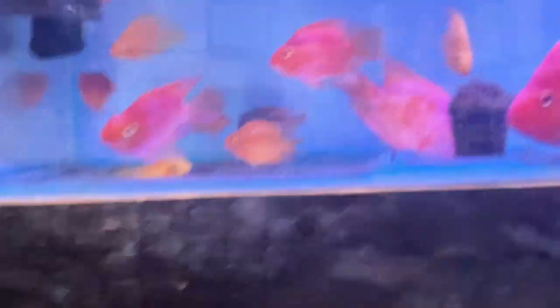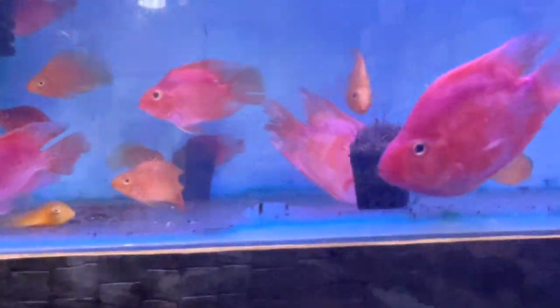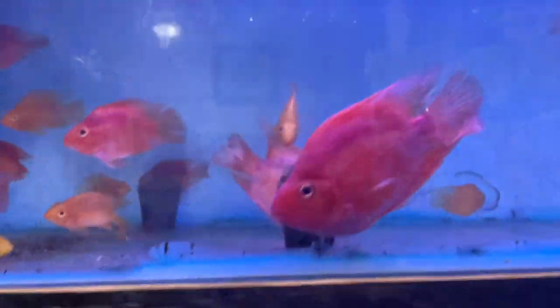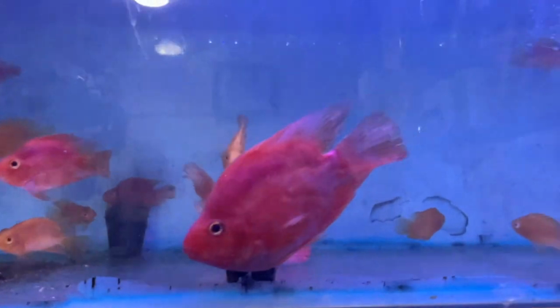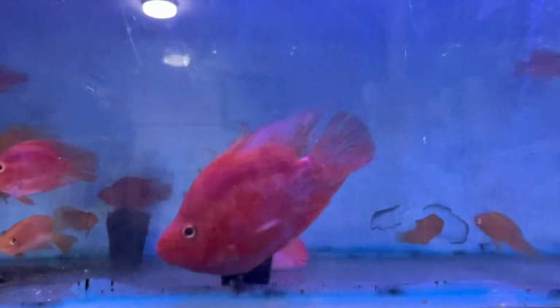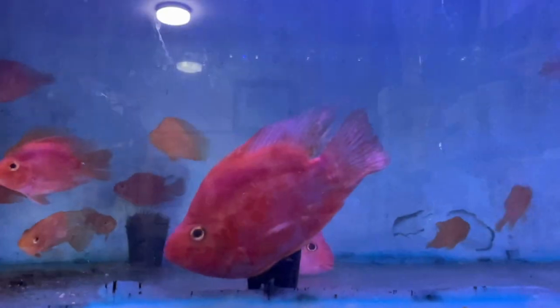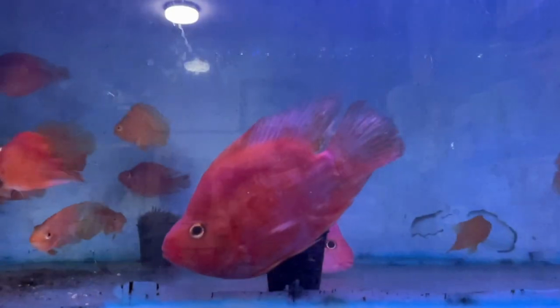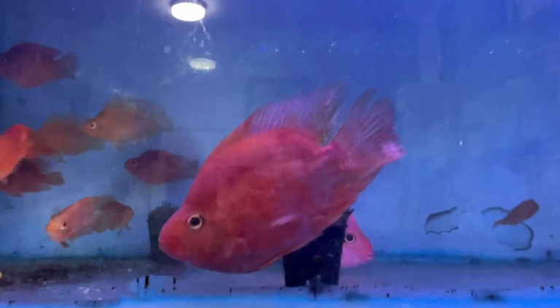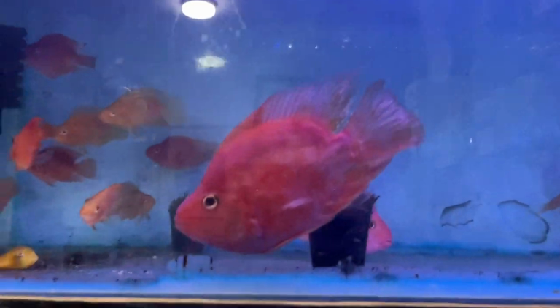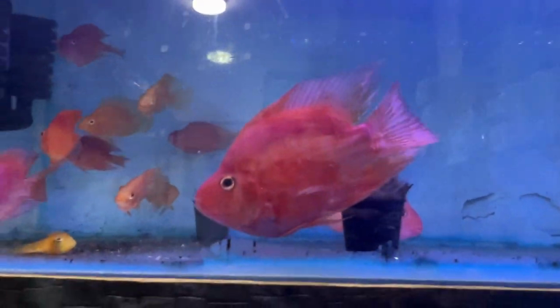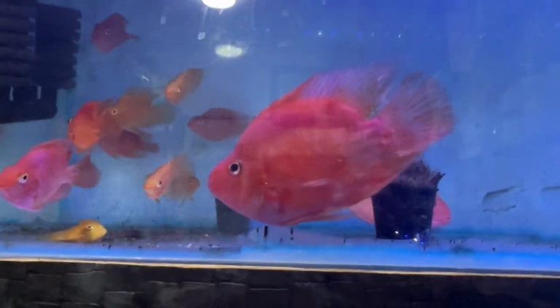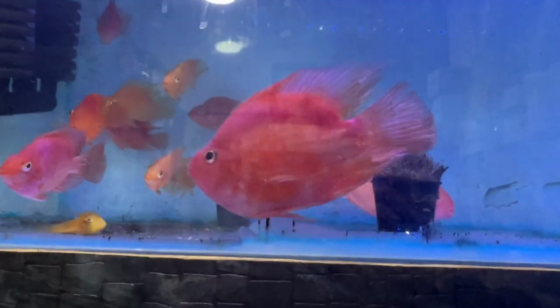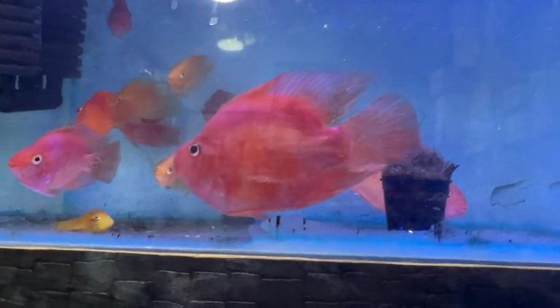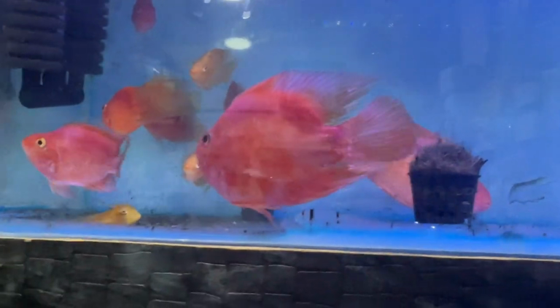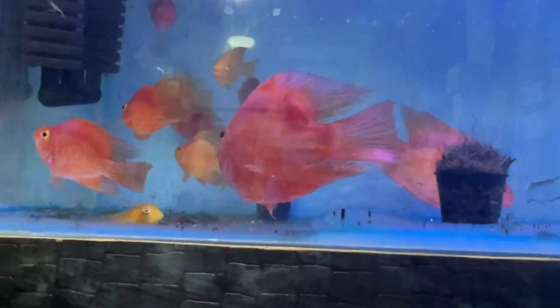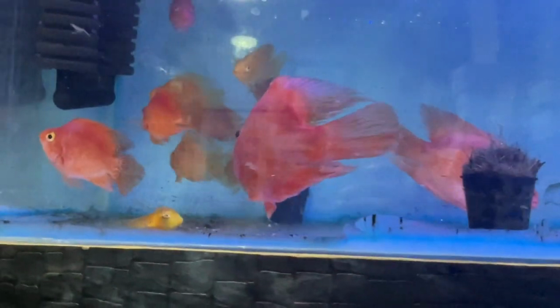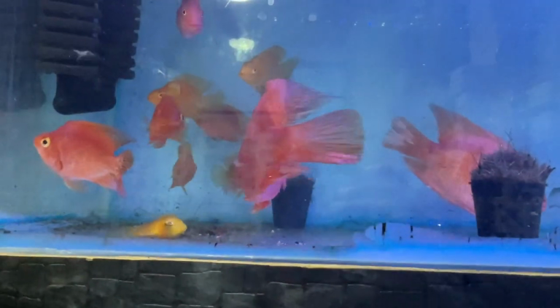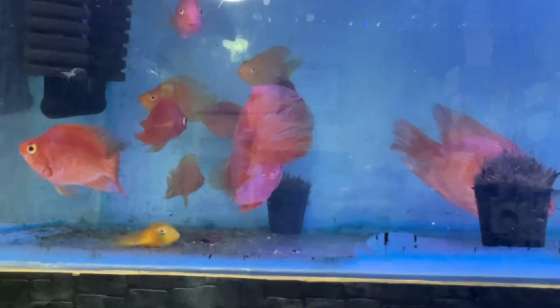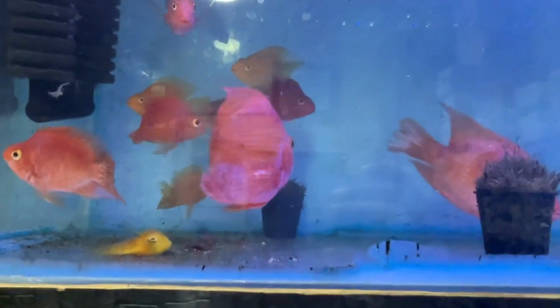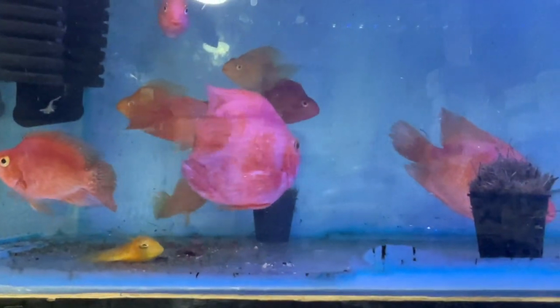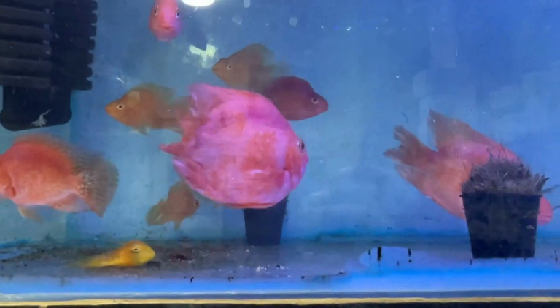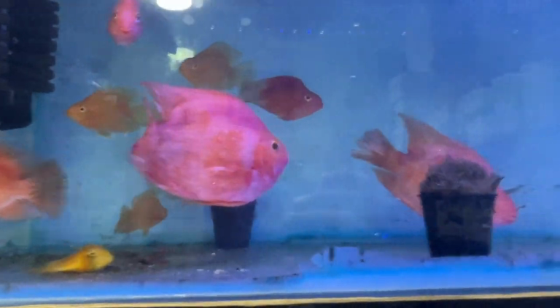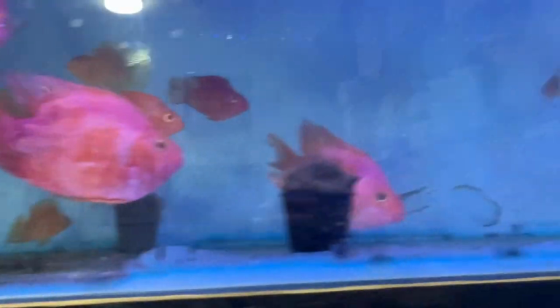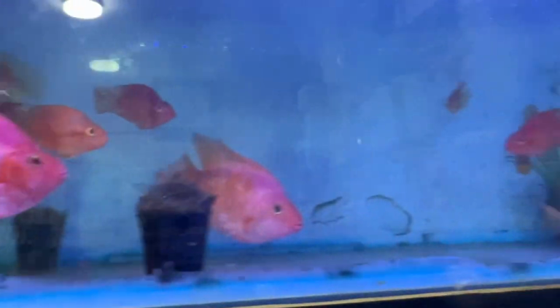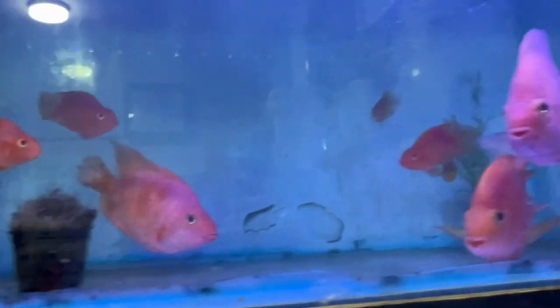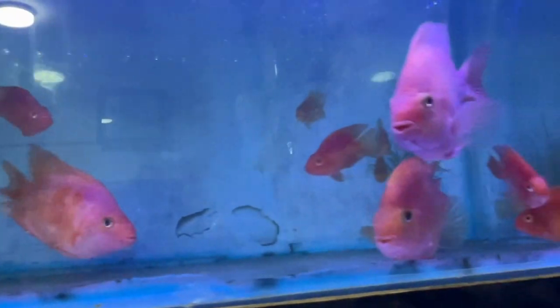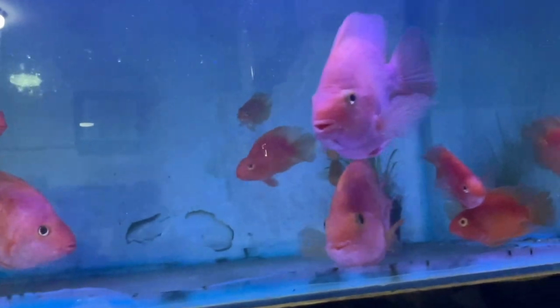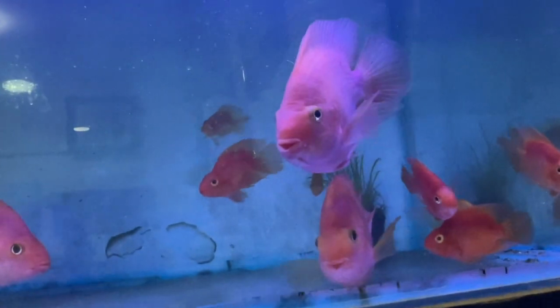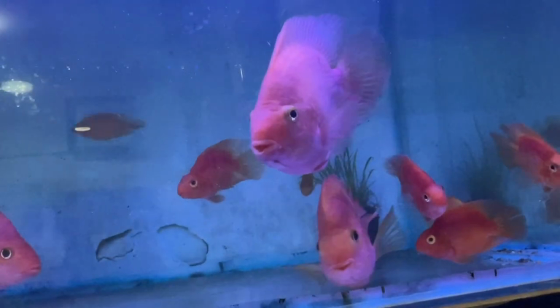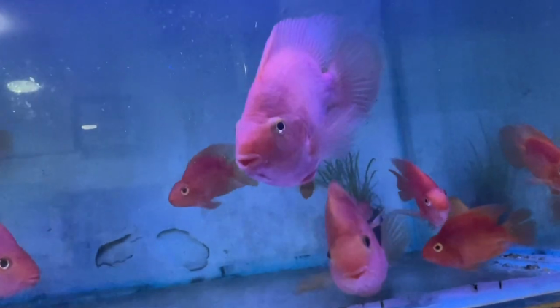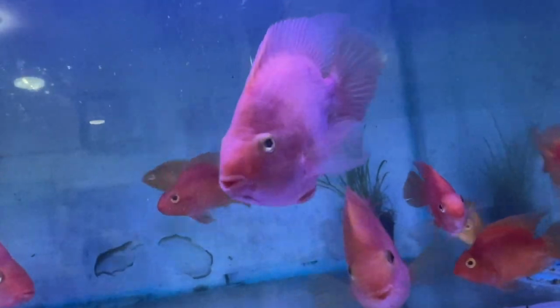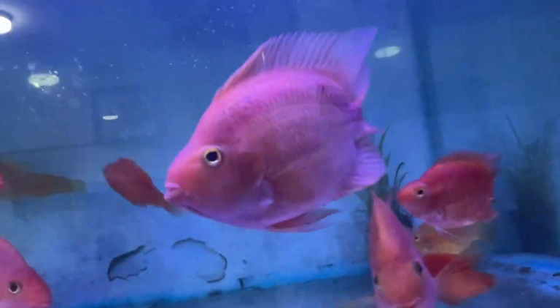This parrot is a big size — about 7 to 8 inches. It's also available in small size.